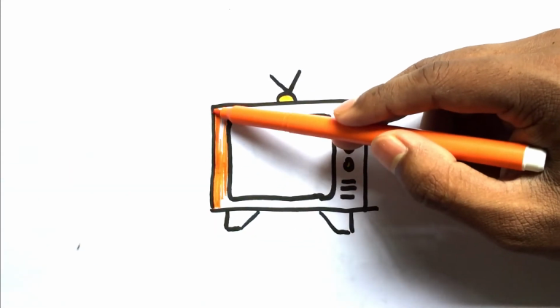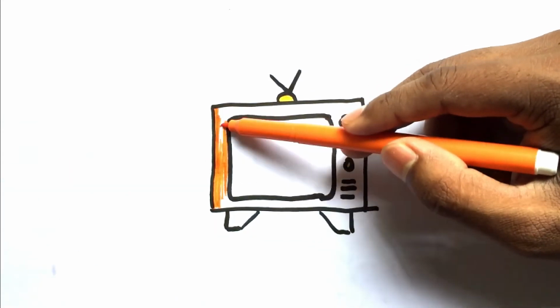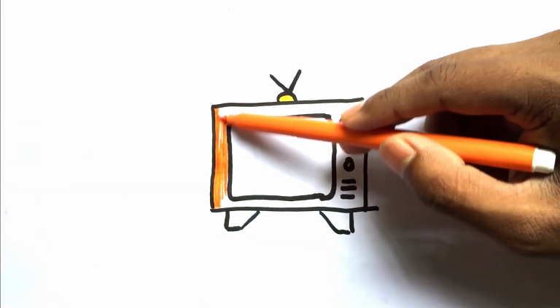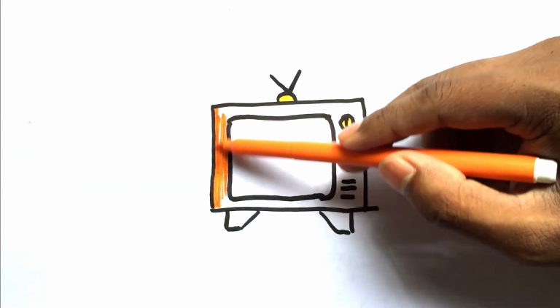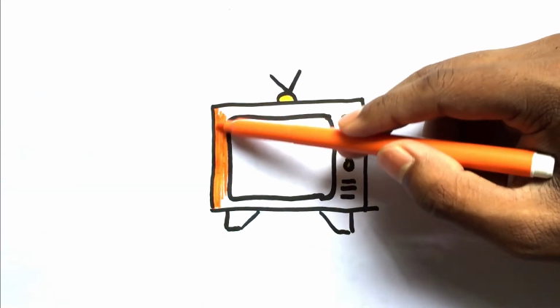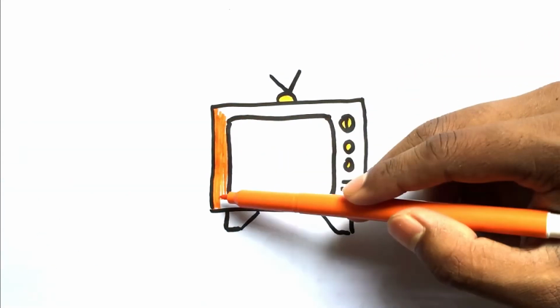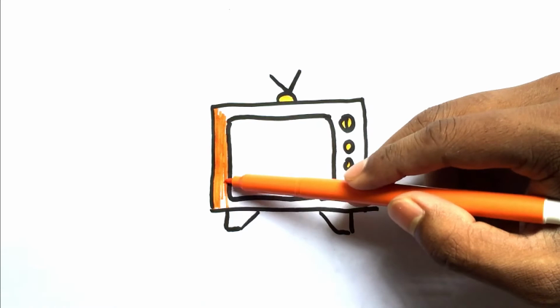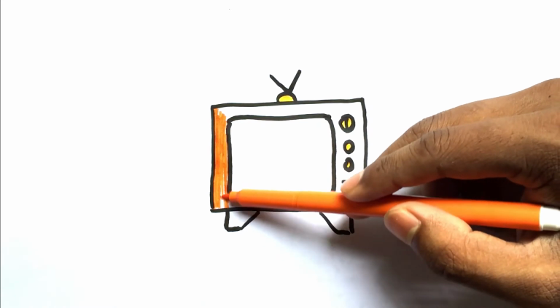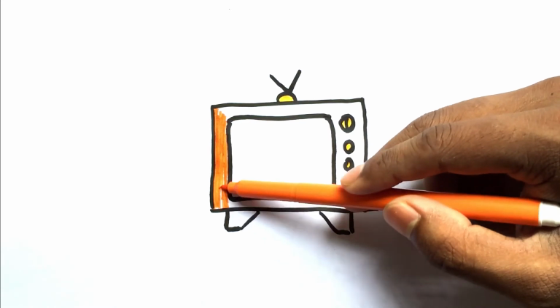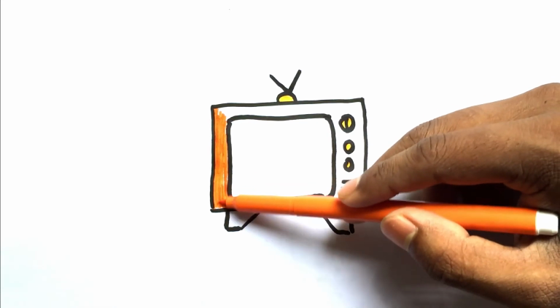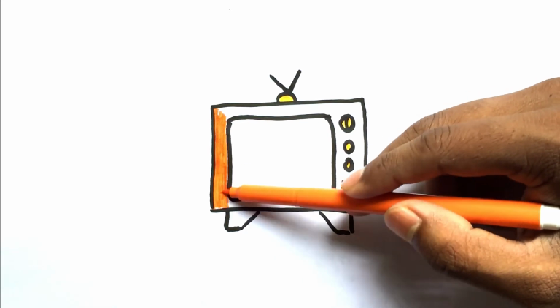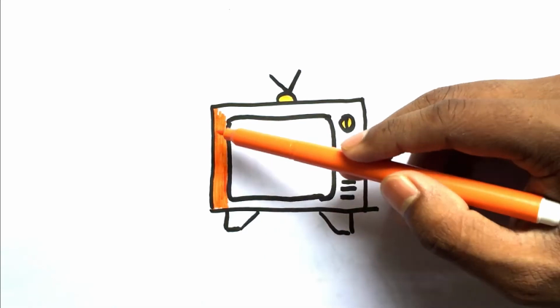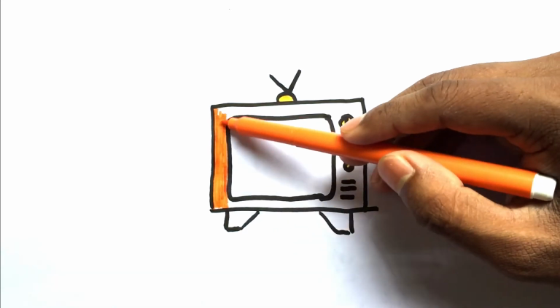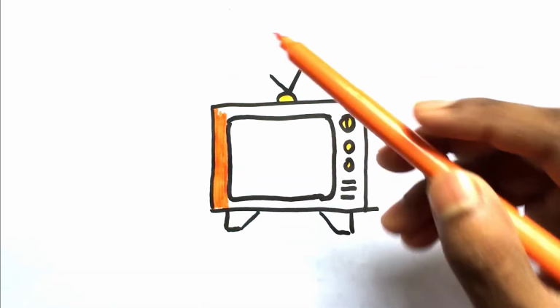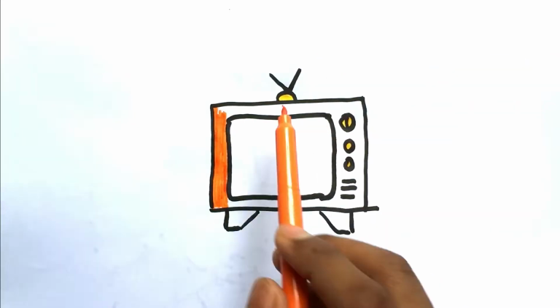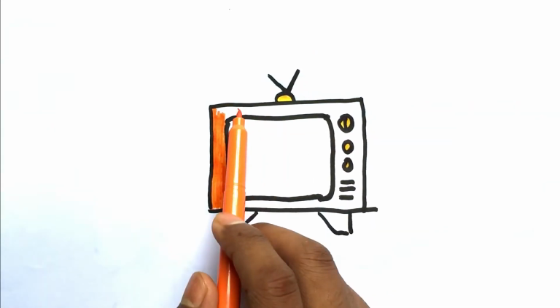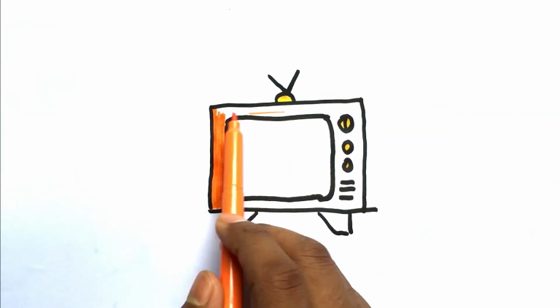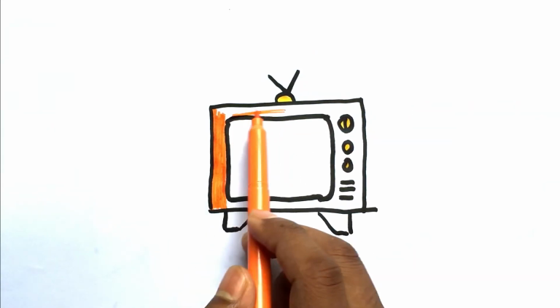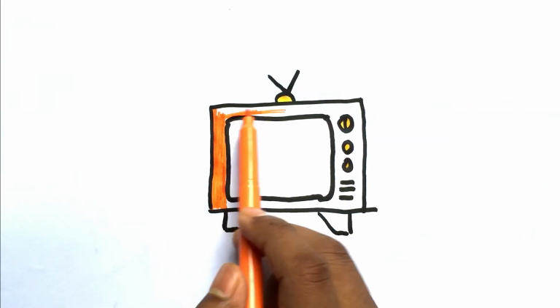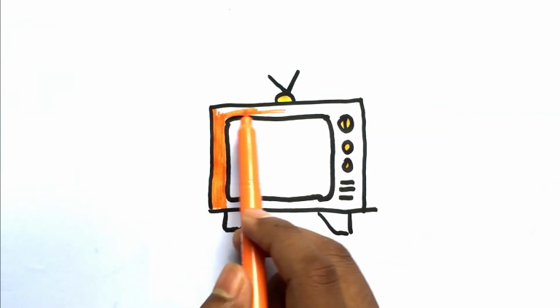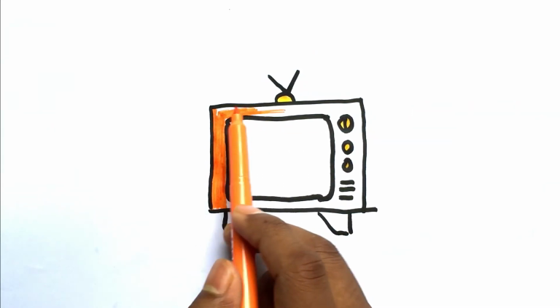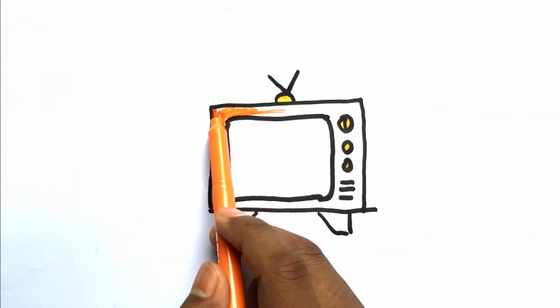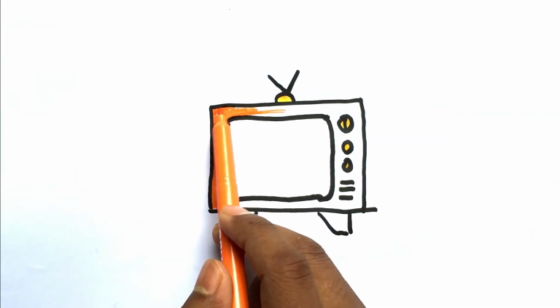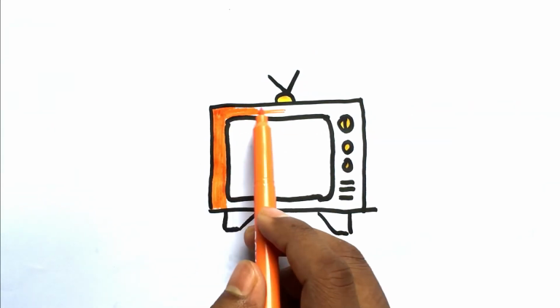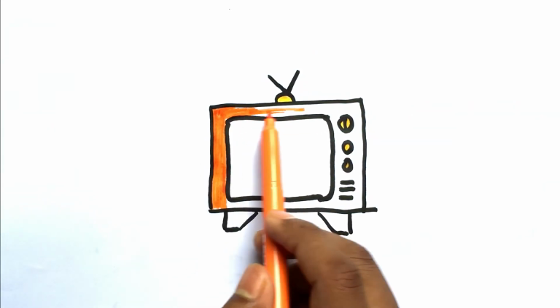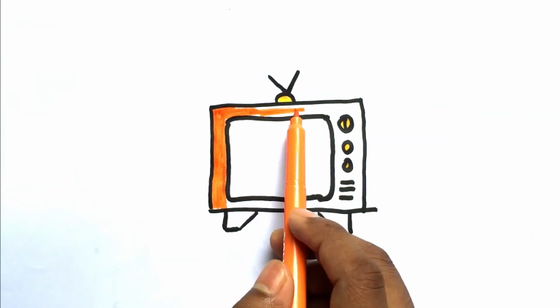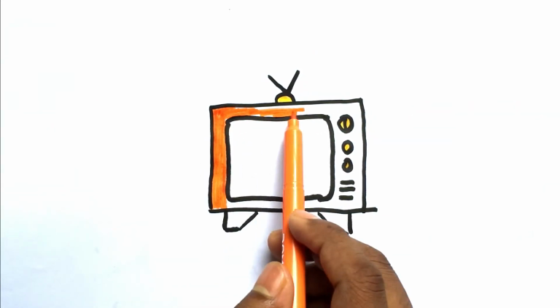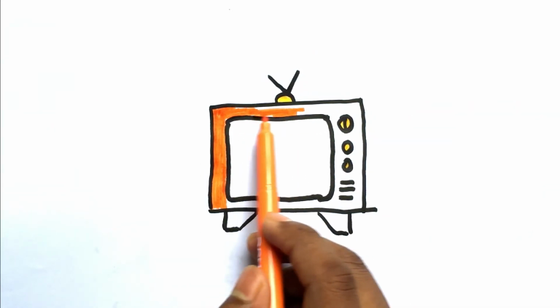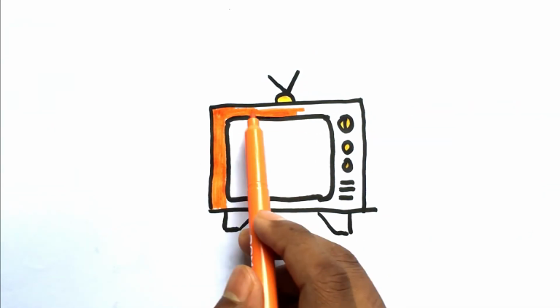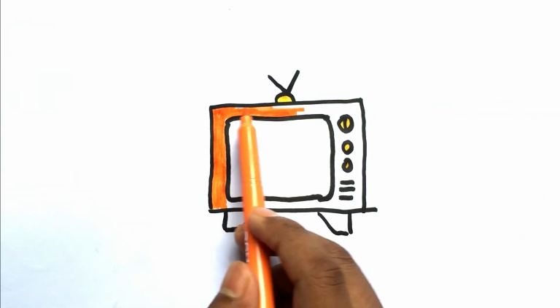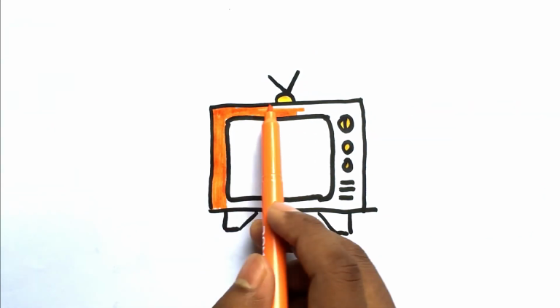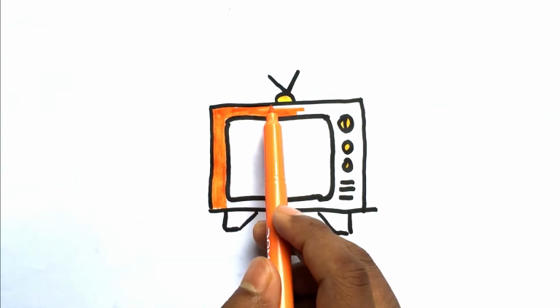It's orange! Wow! It's so cute! It's a cute television.